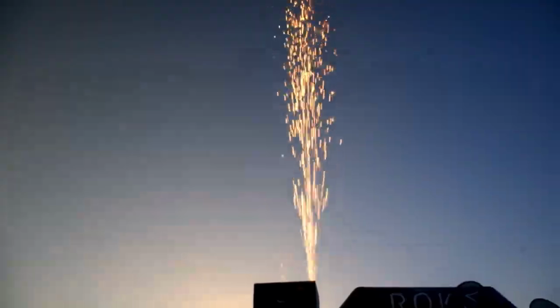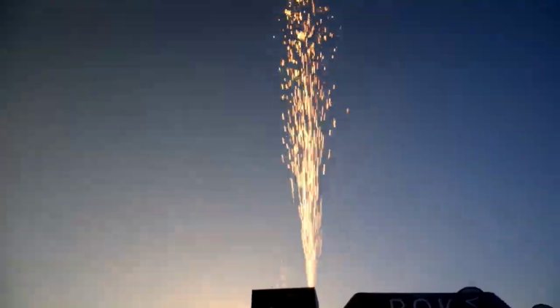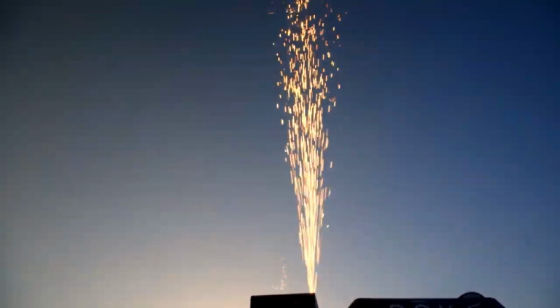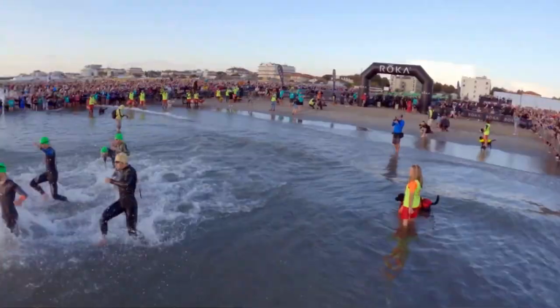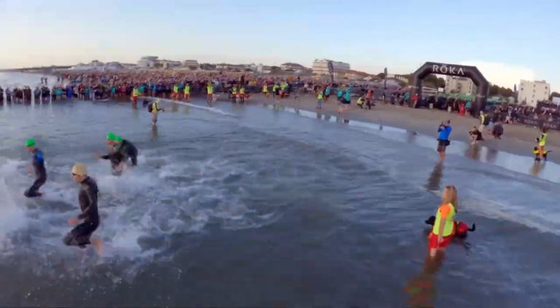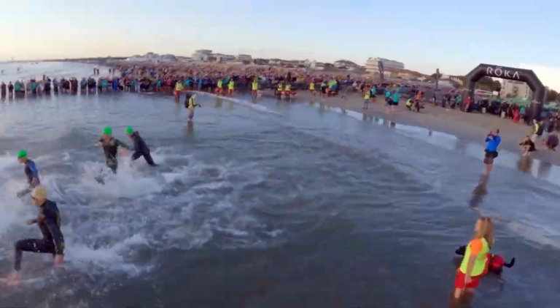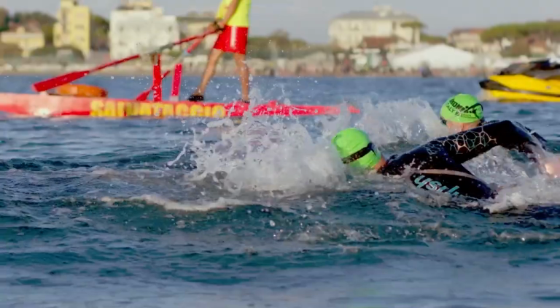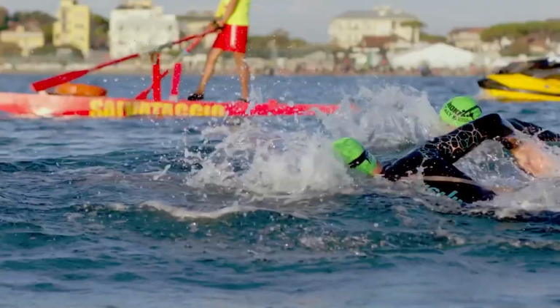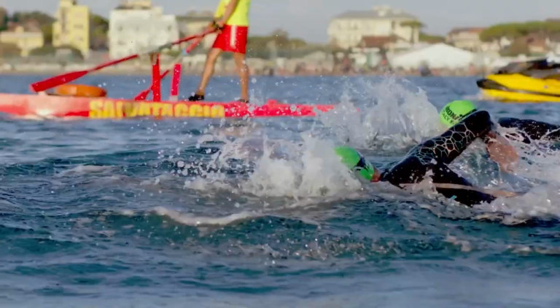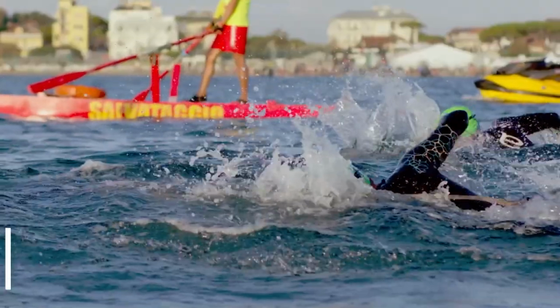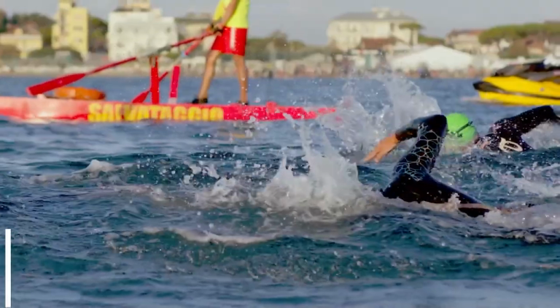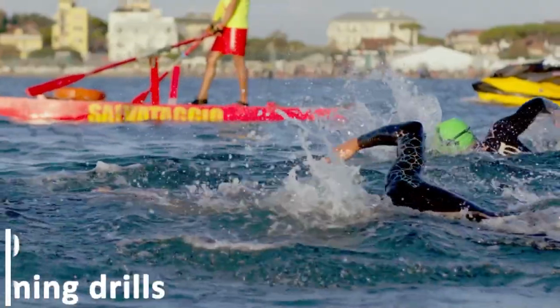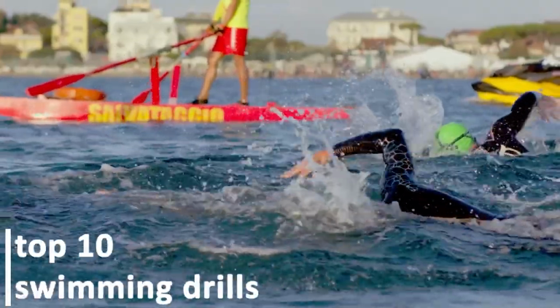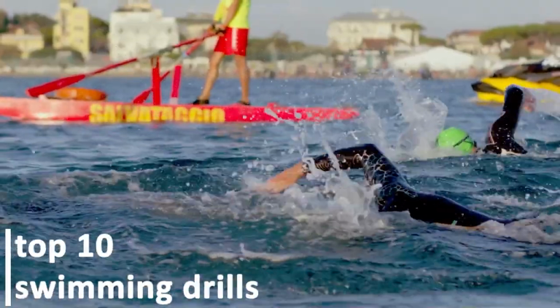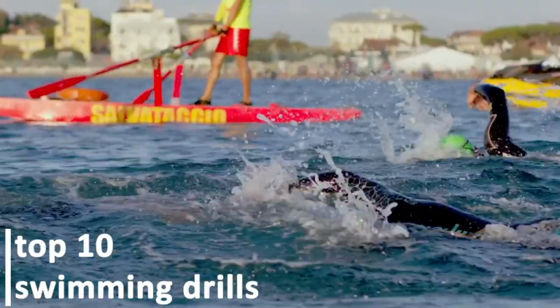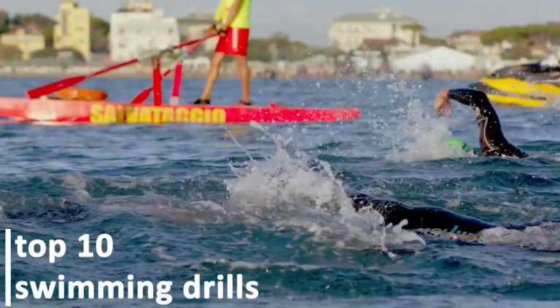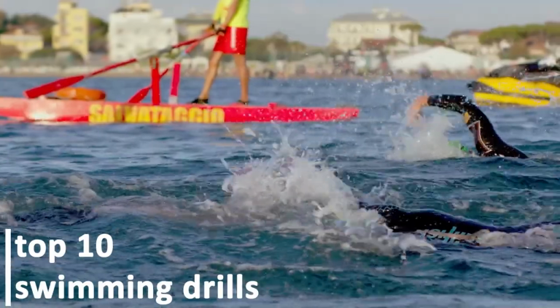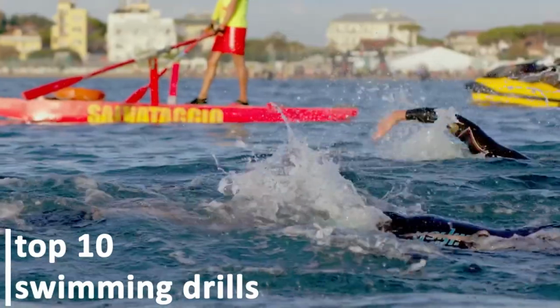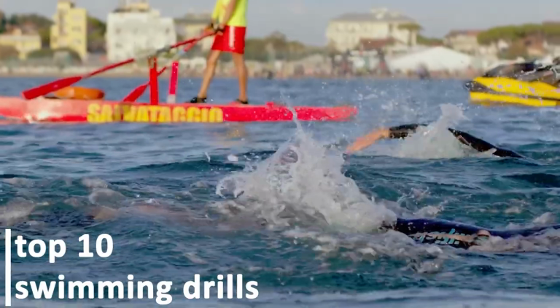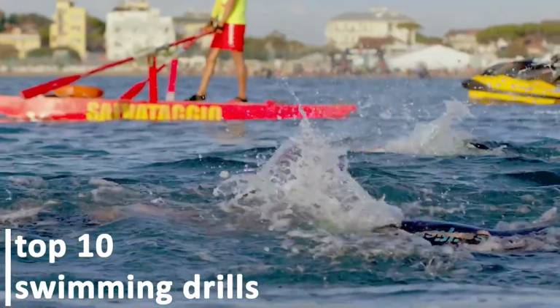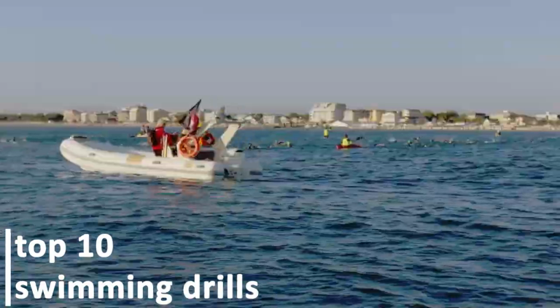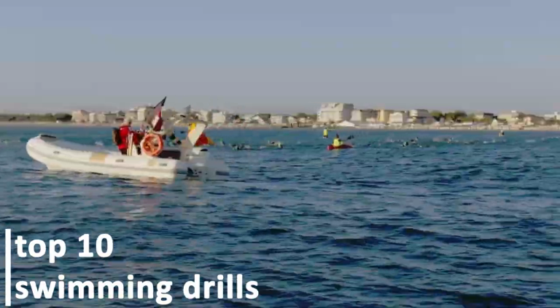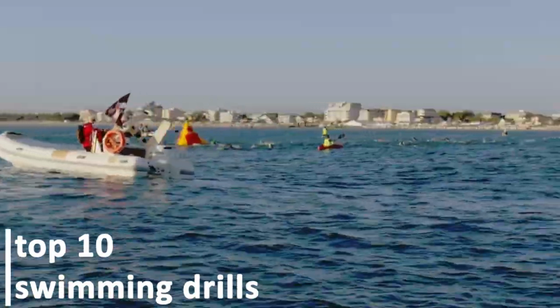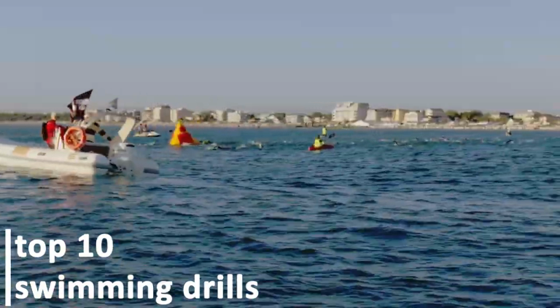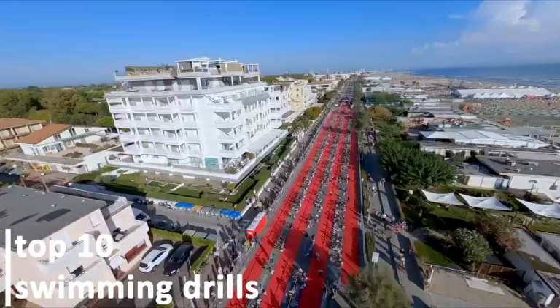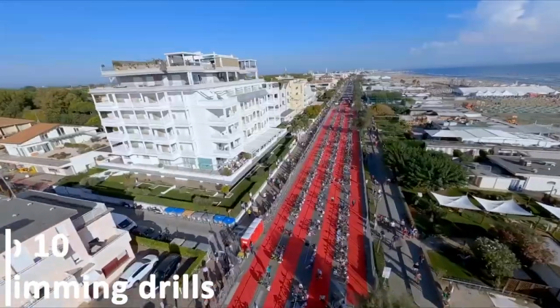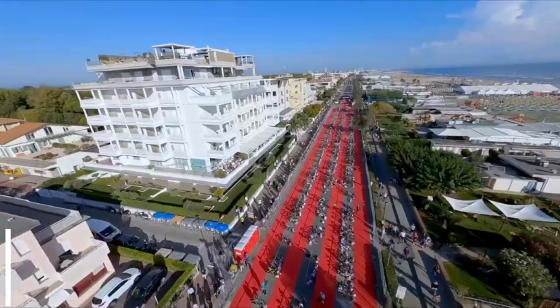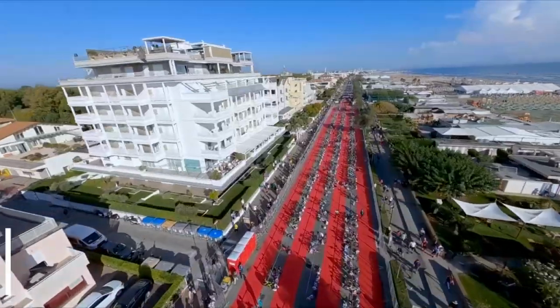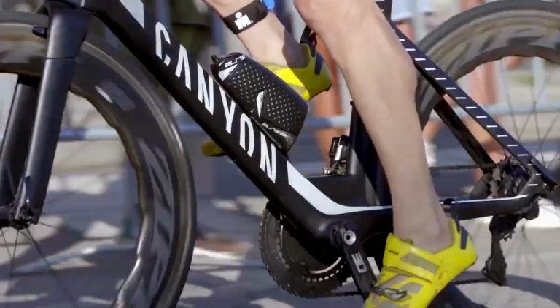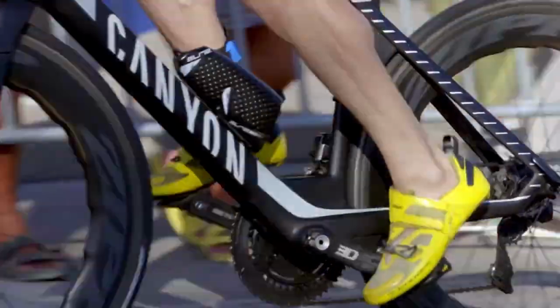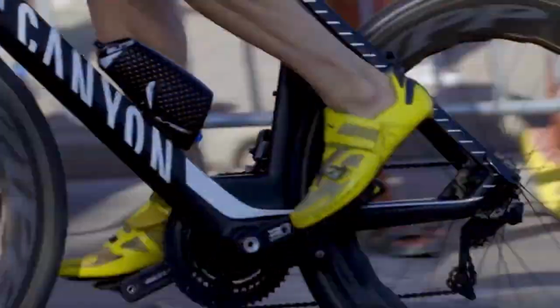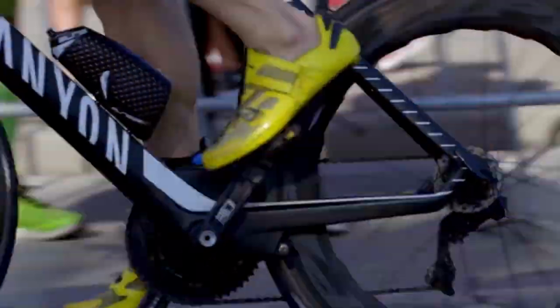In this video, we will be talking about the top 10 swimming drills that can enhance your efficiency in the water.